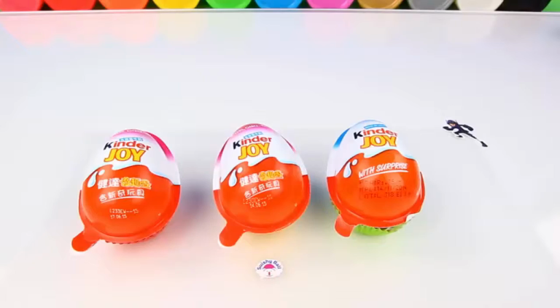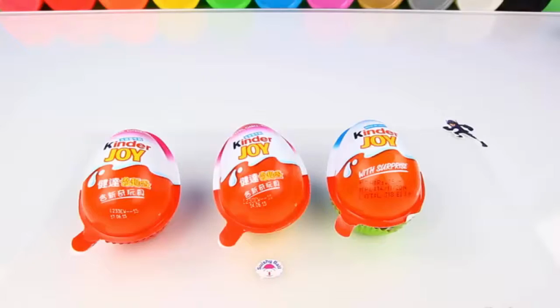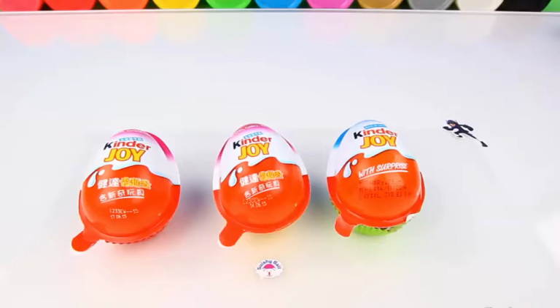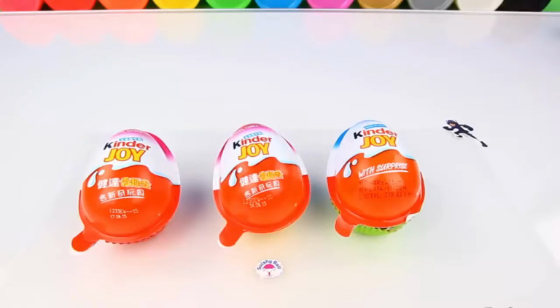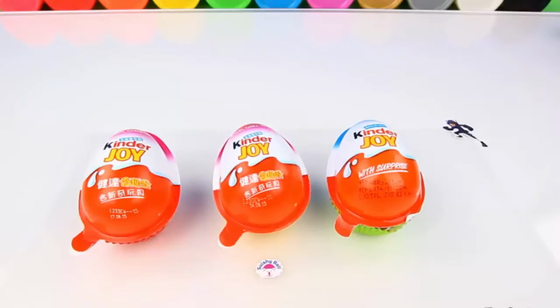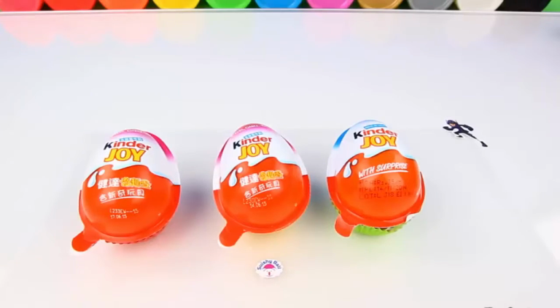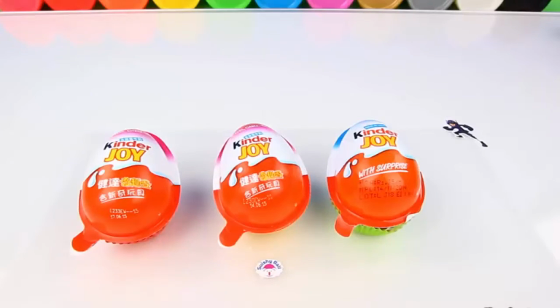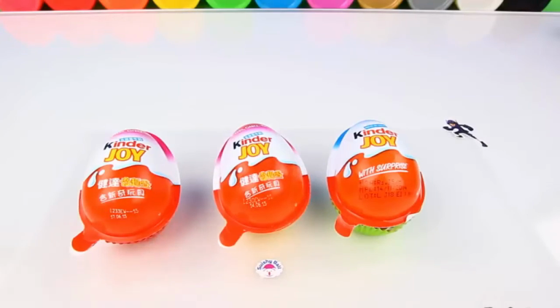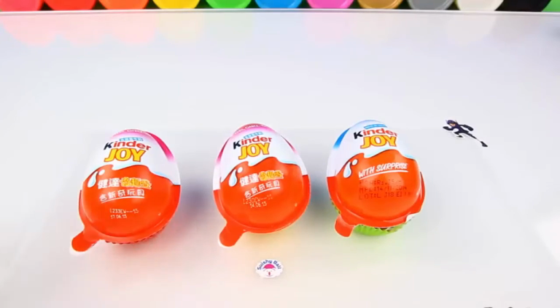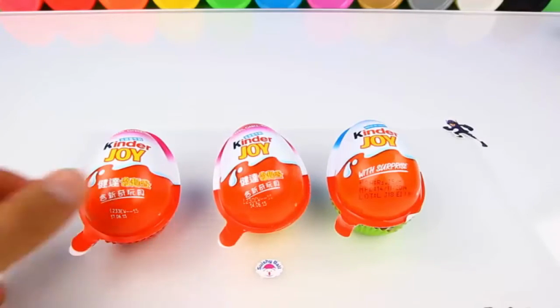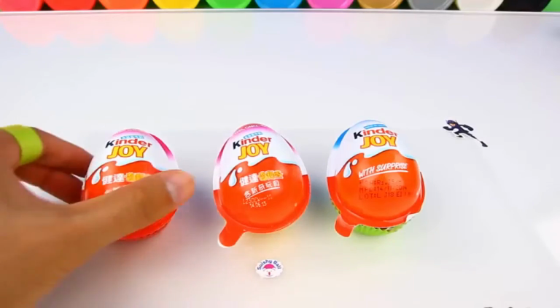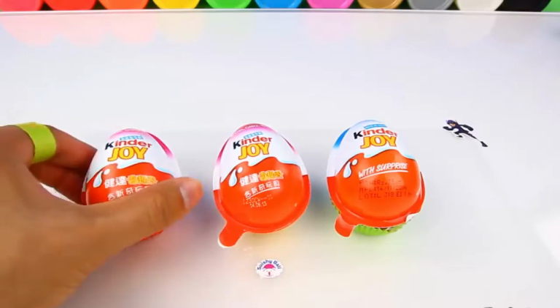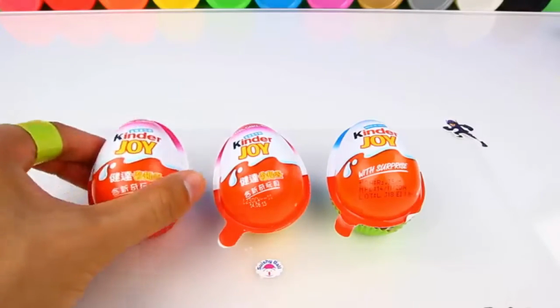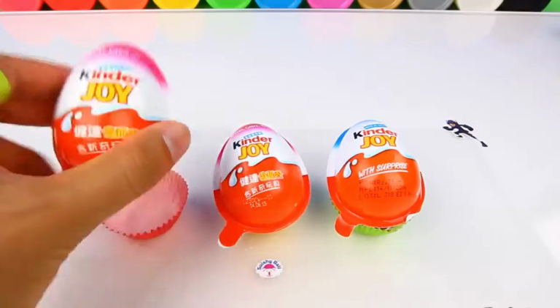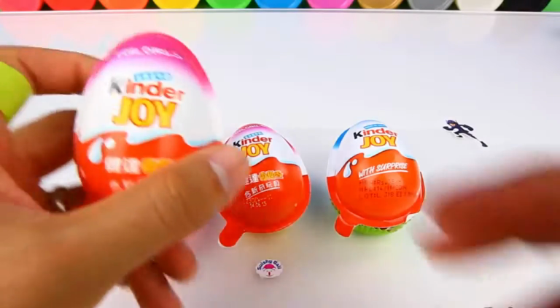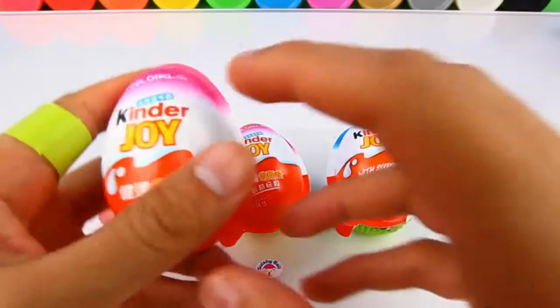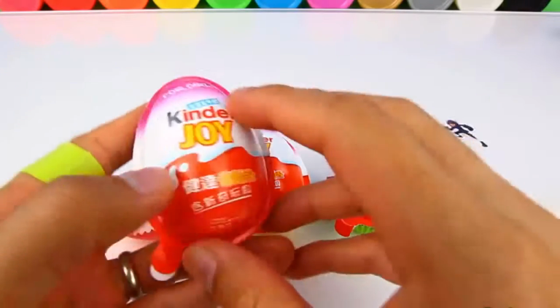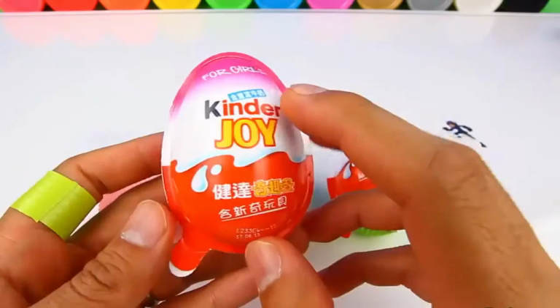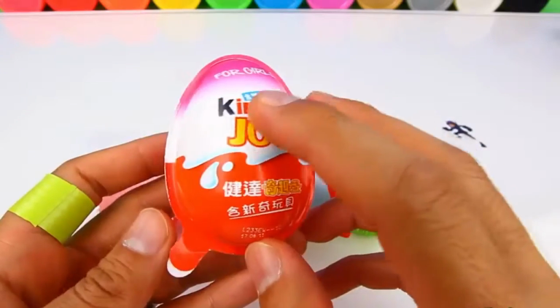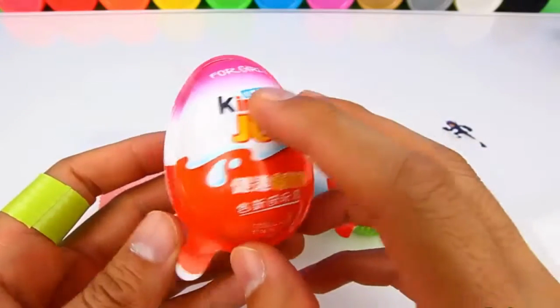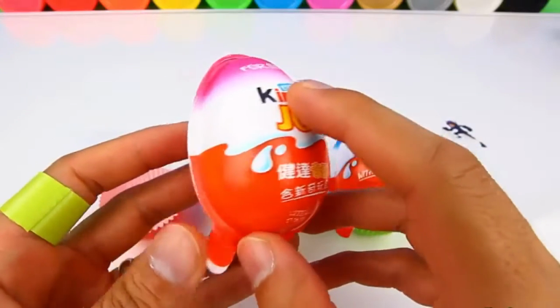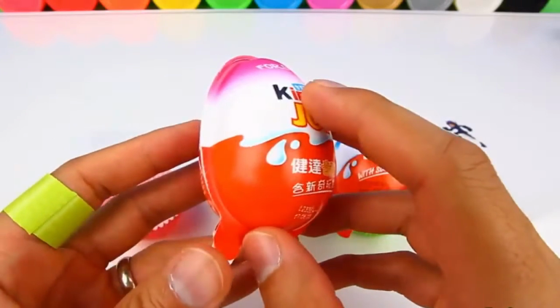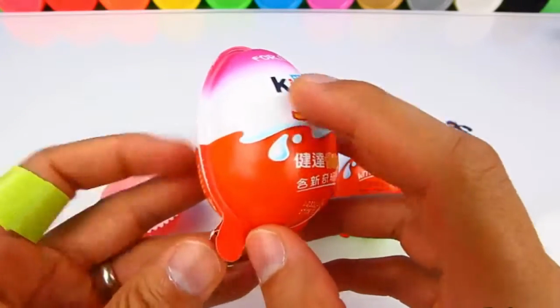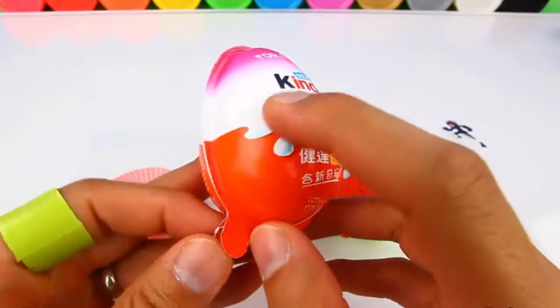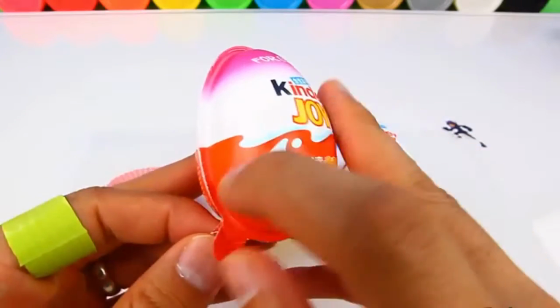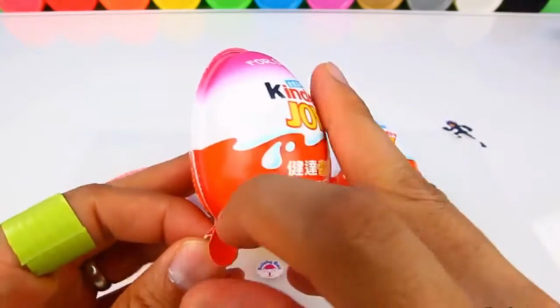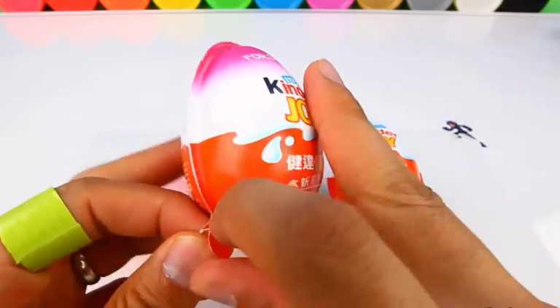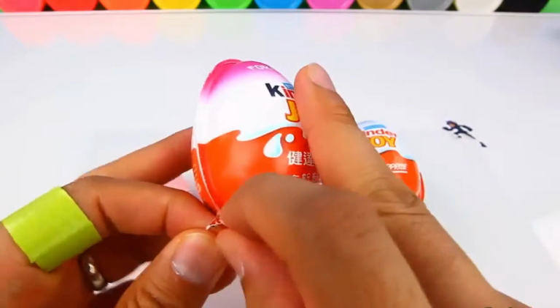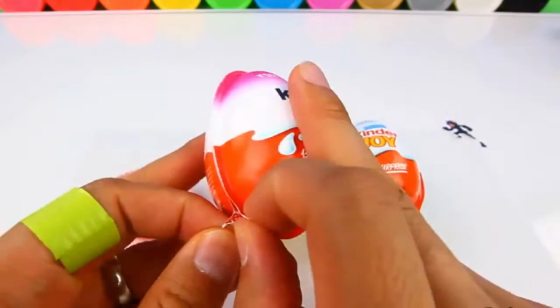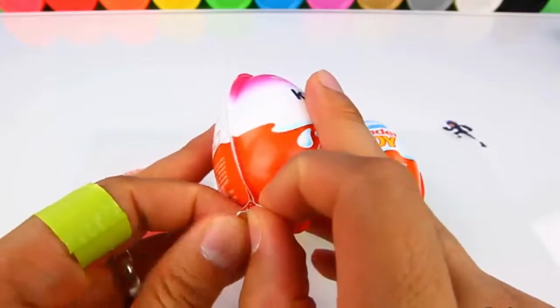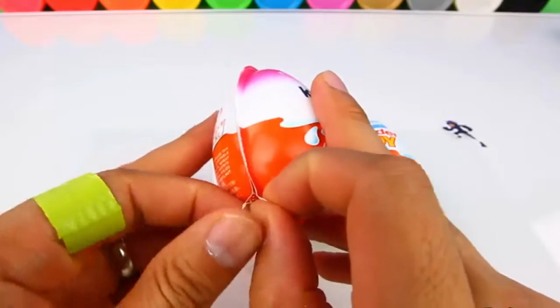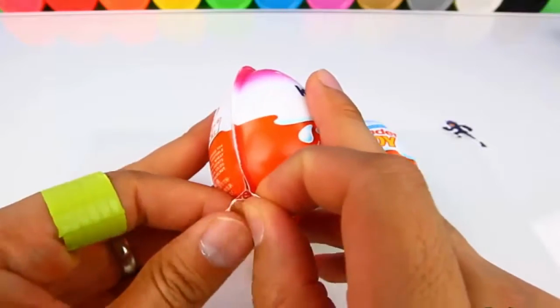Hi everyone, SushiBall here. I have some surprise eggs for you today. This is a Kinder Choi egg.